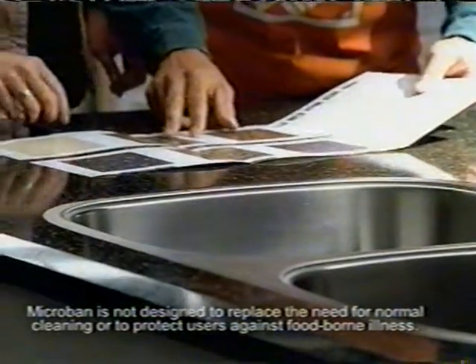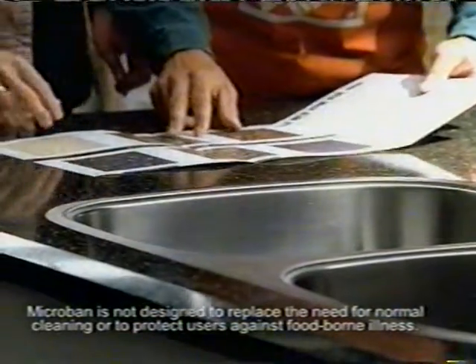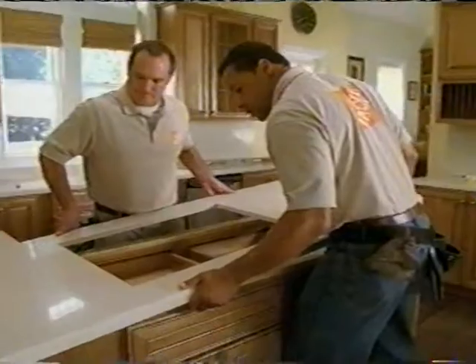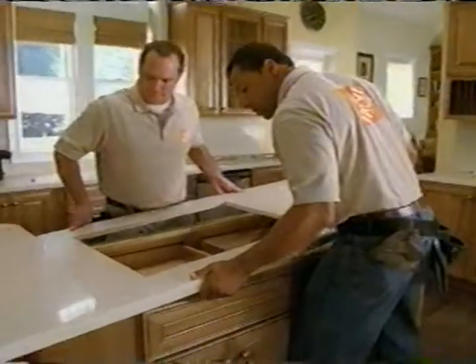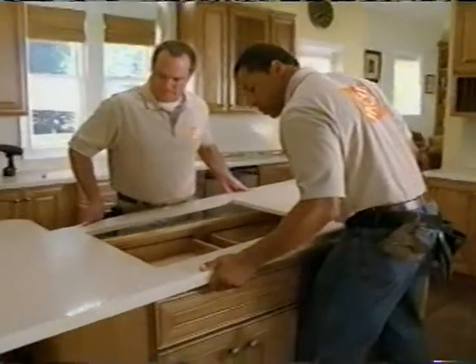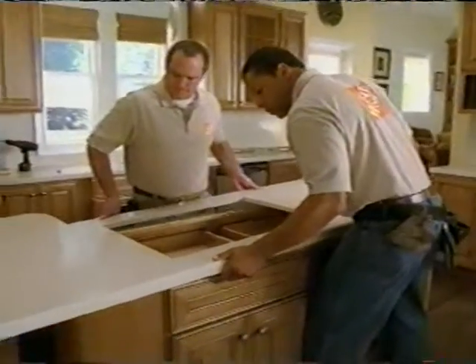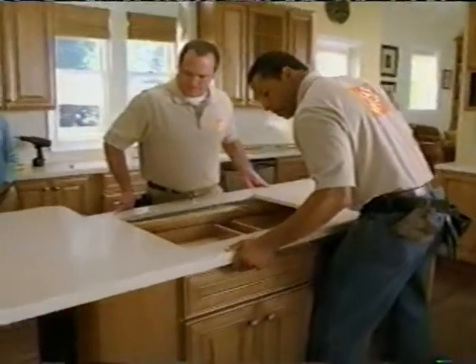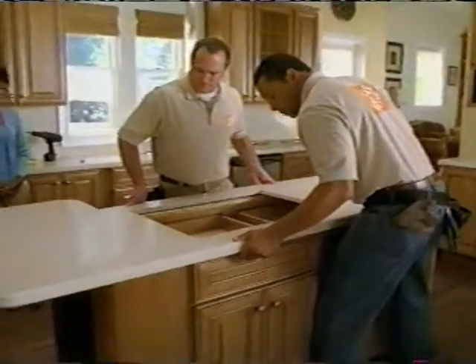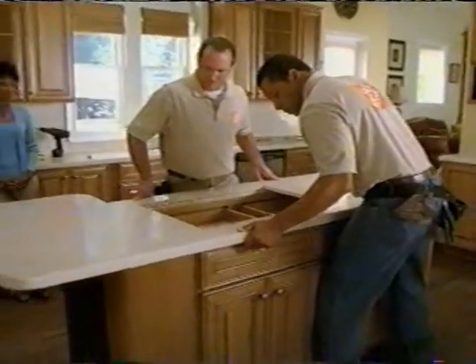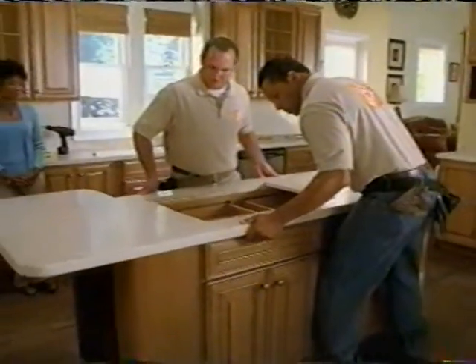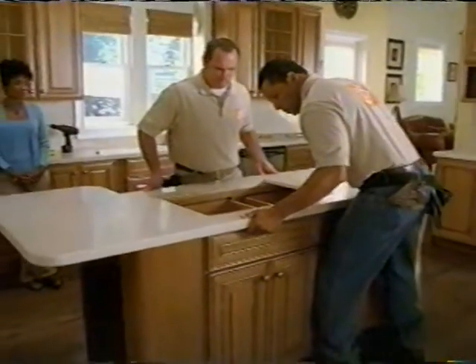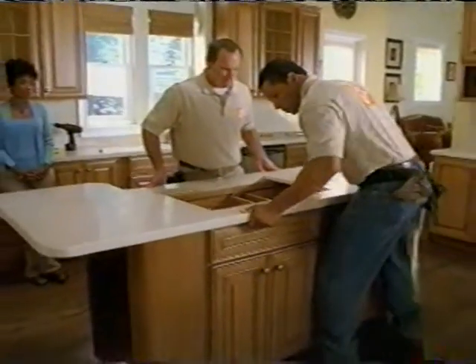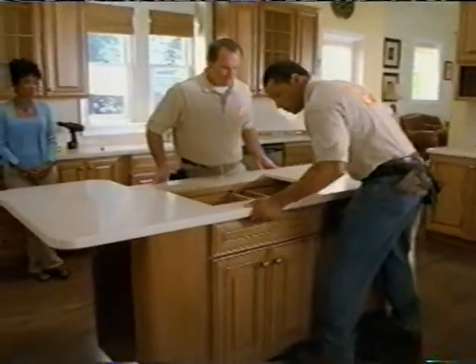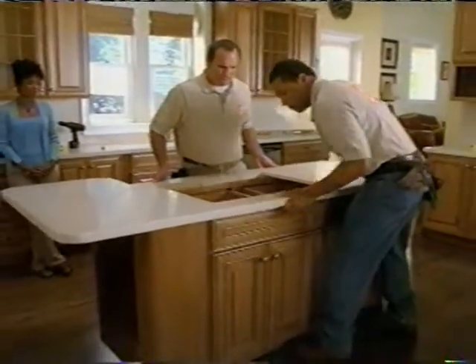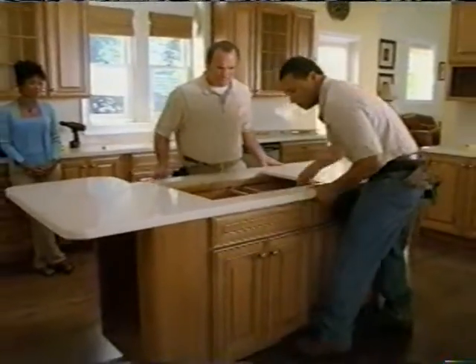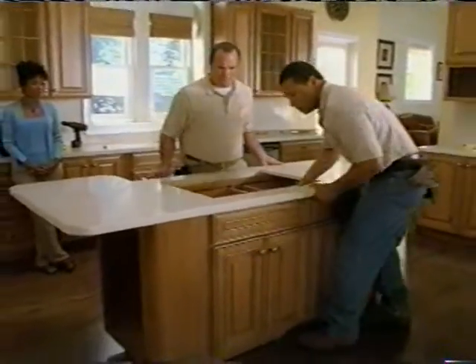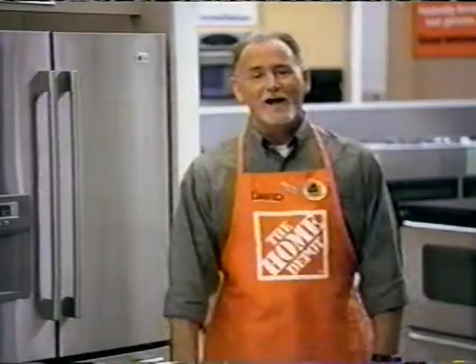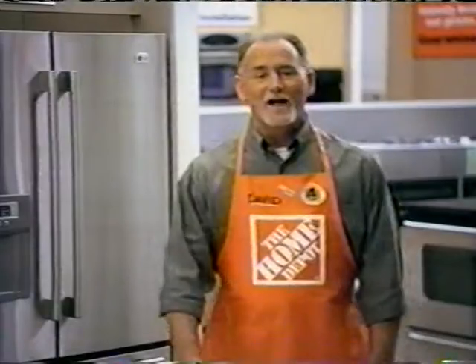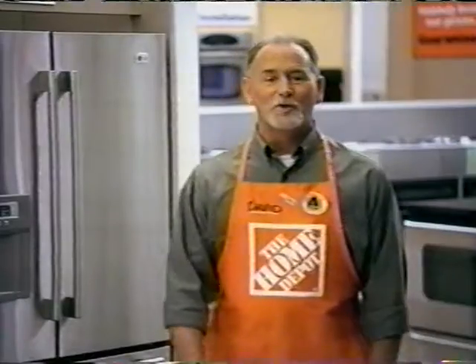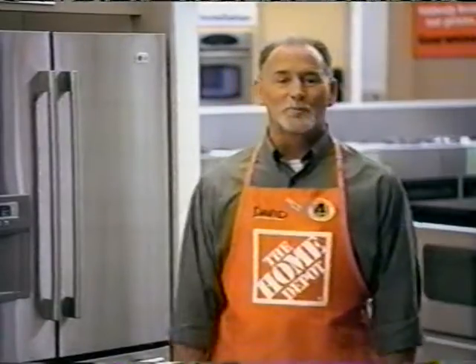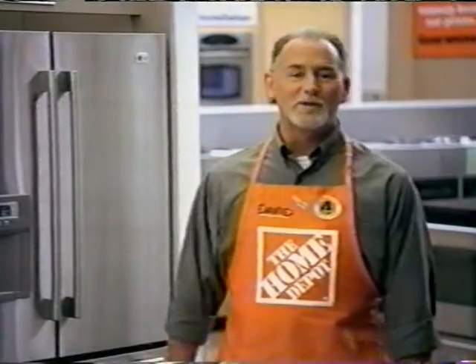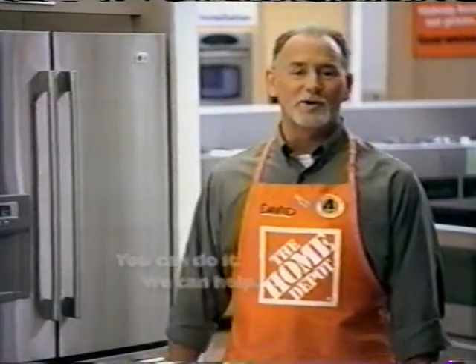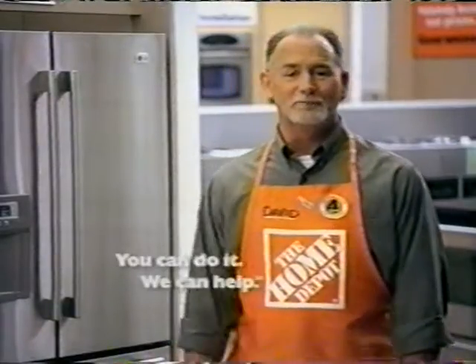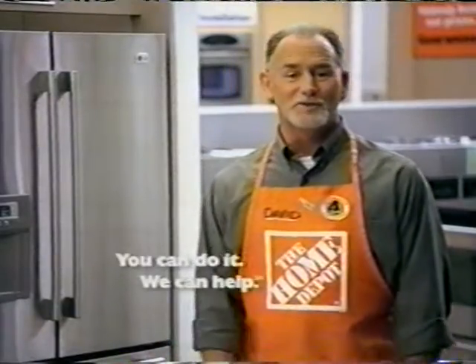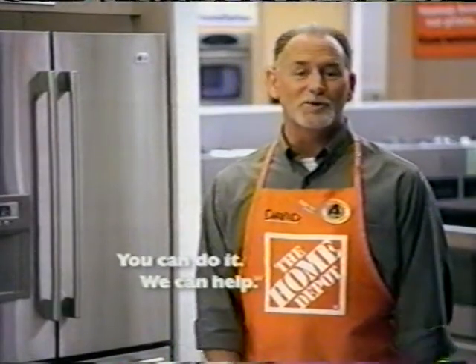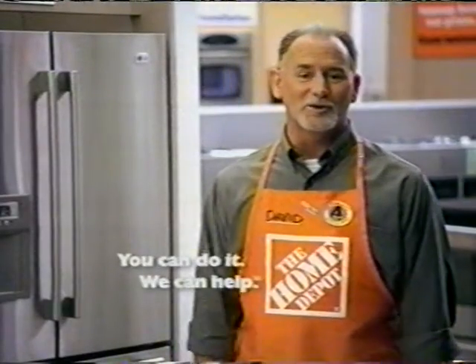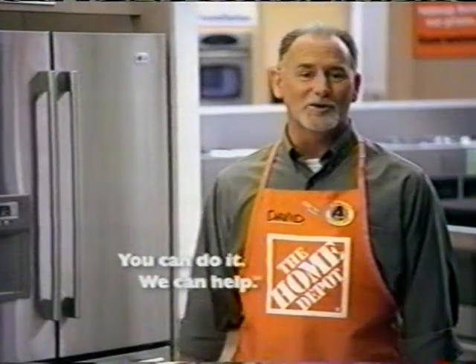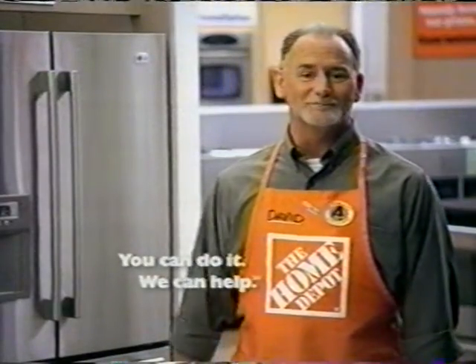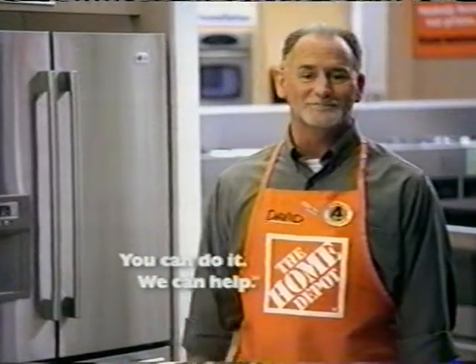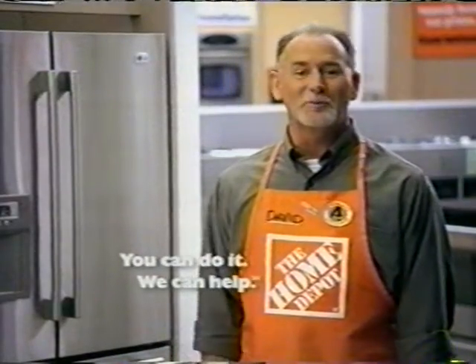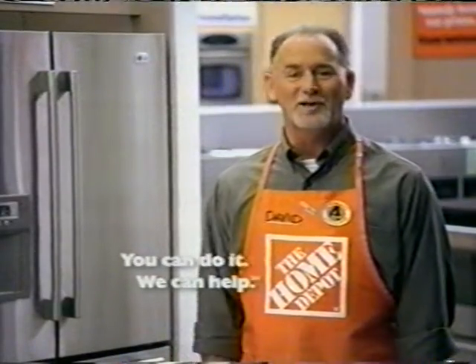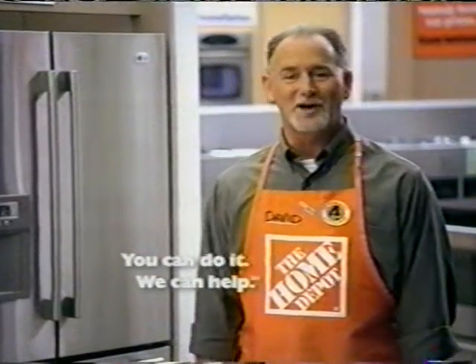No one has more solid ideas for your kitchen. At the Home Depot, you can do it. We can help.